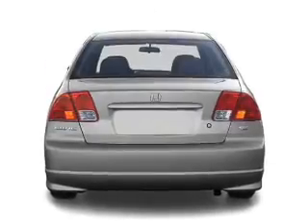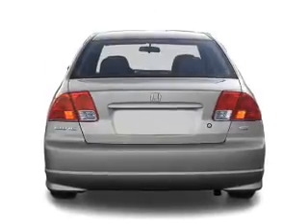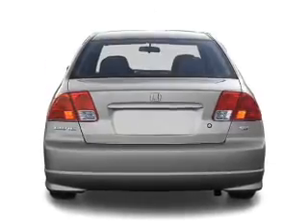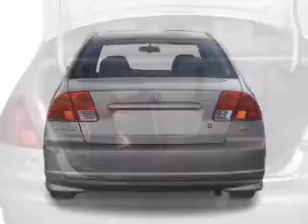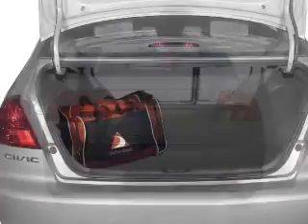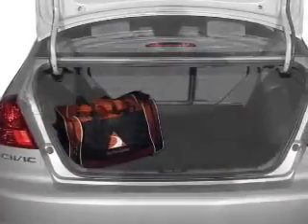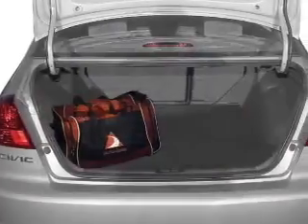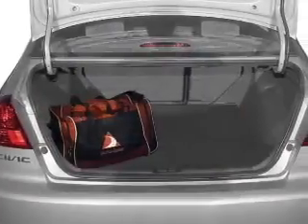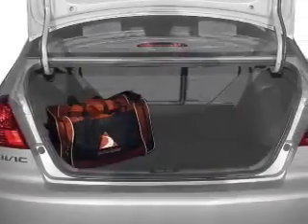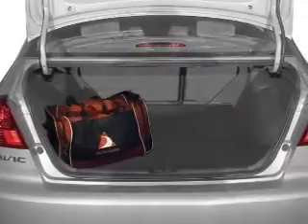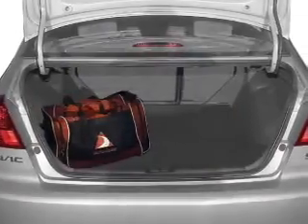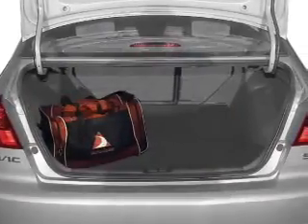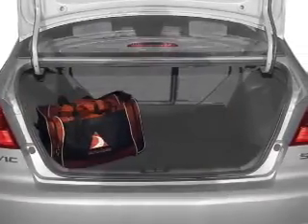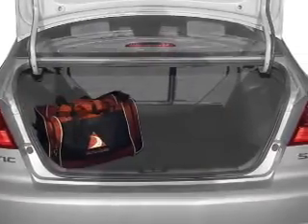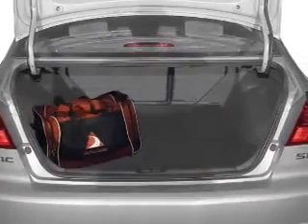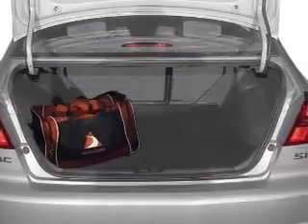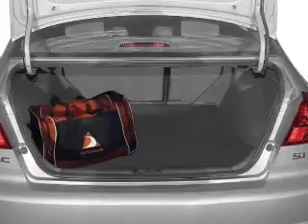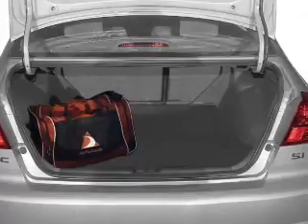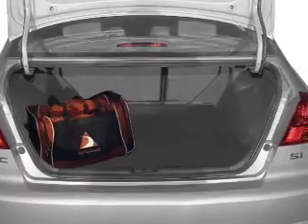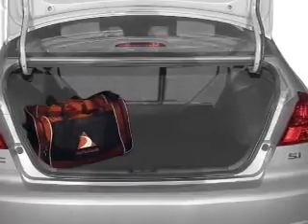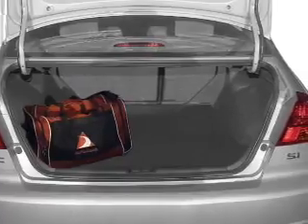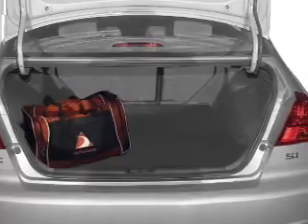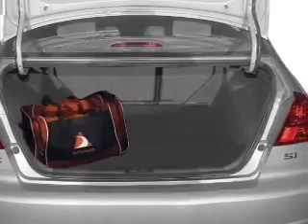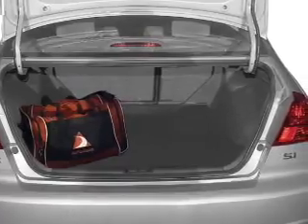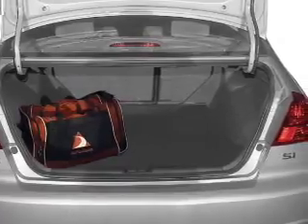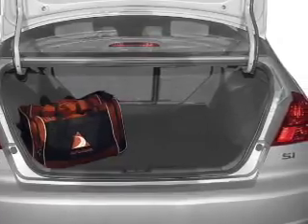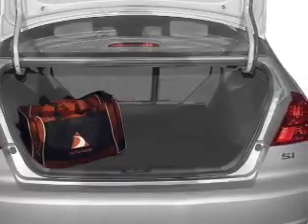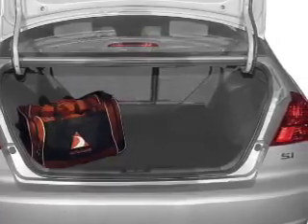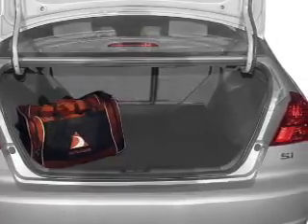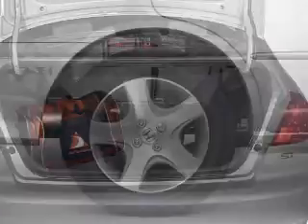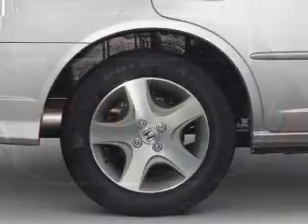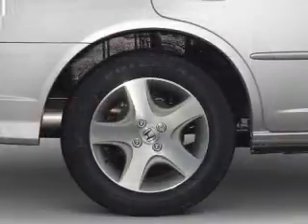Air conditioning, power steering, an AM FM stereo with a CD player, an adjustable tilt steering wheel.